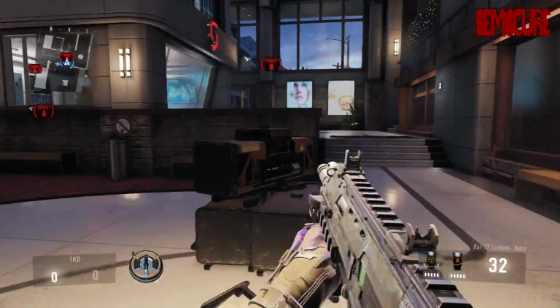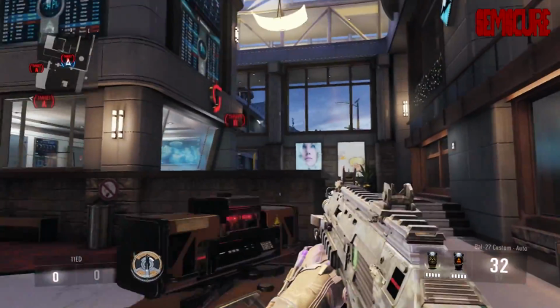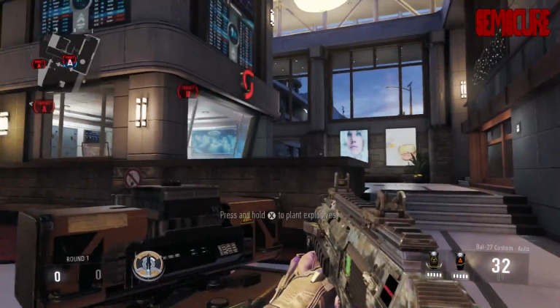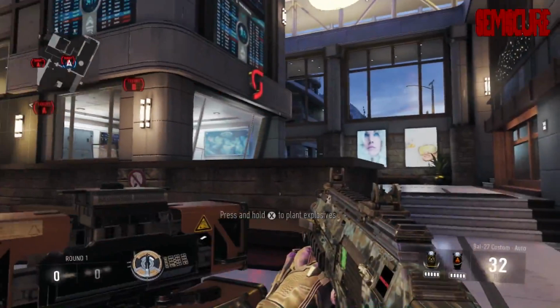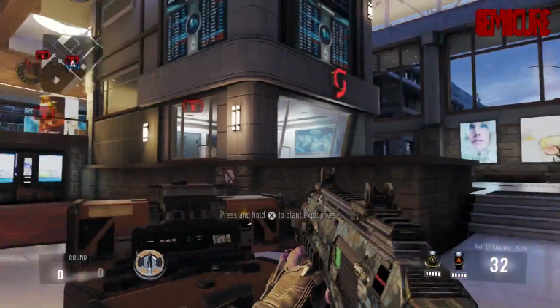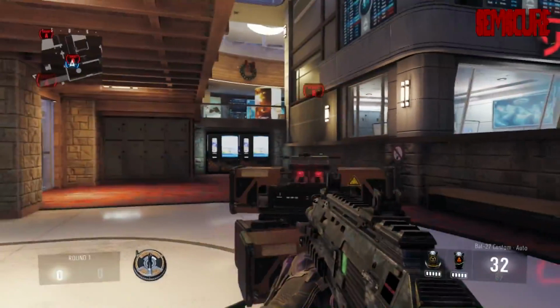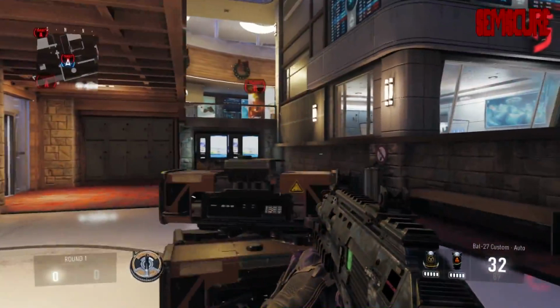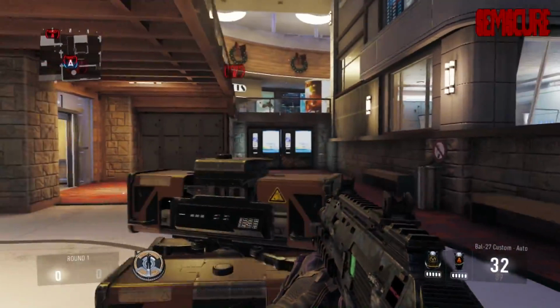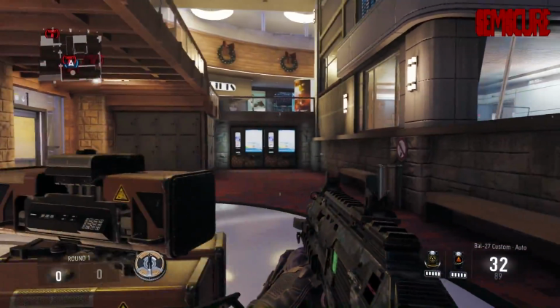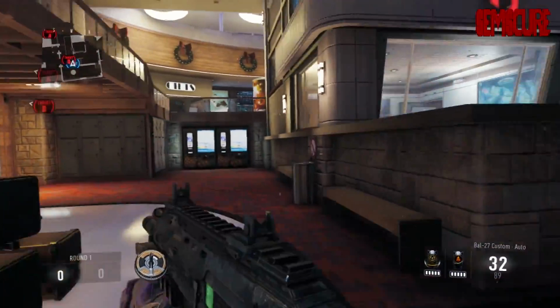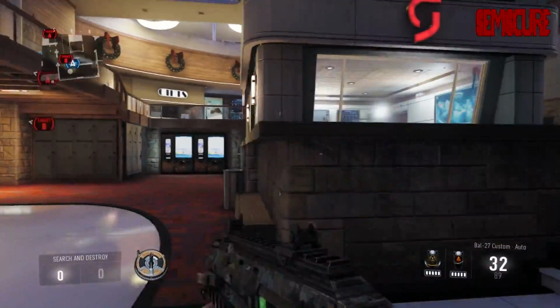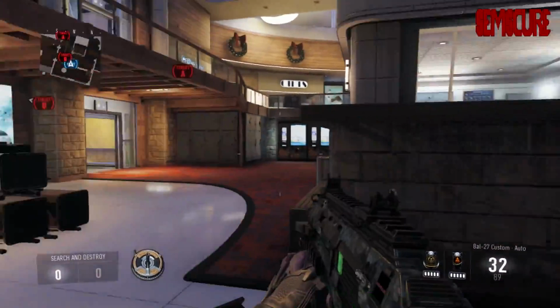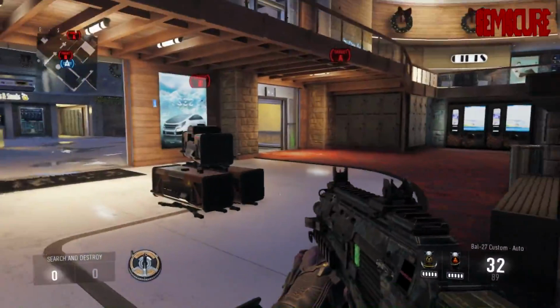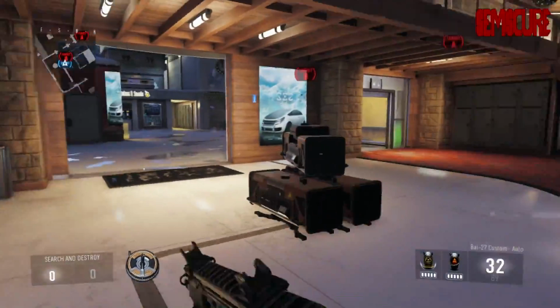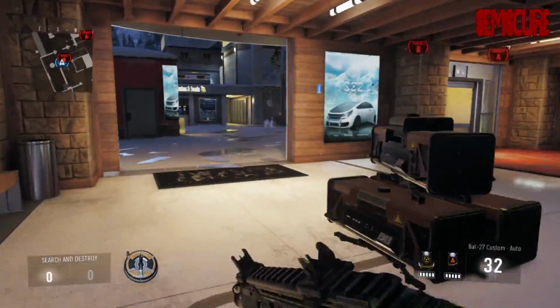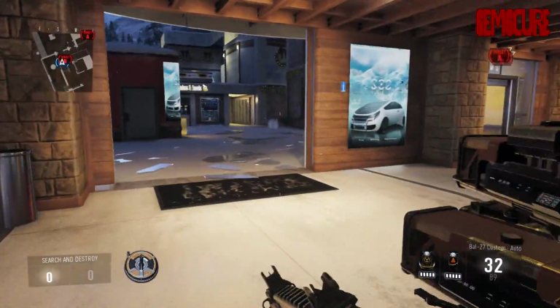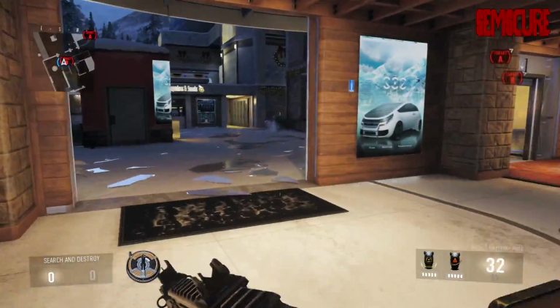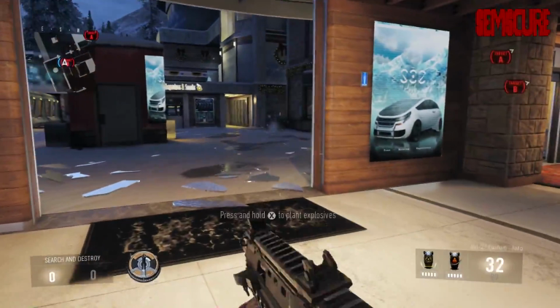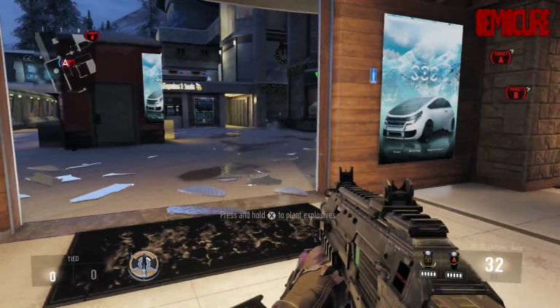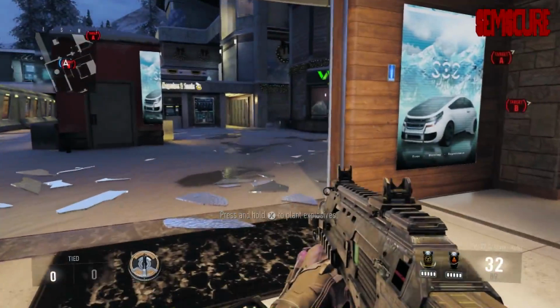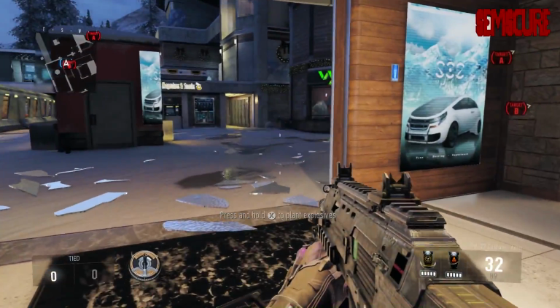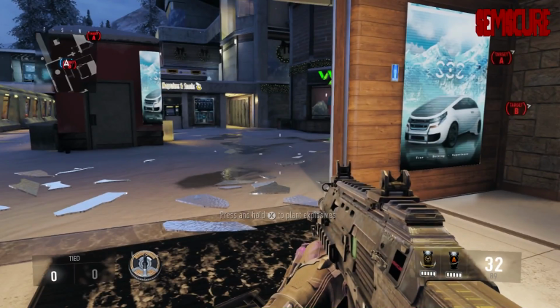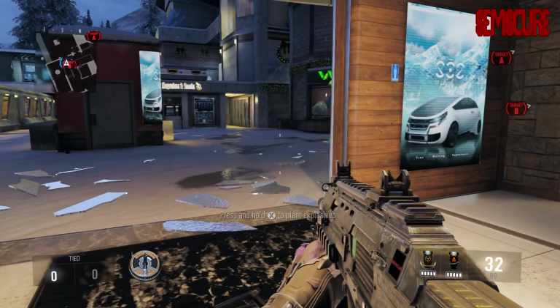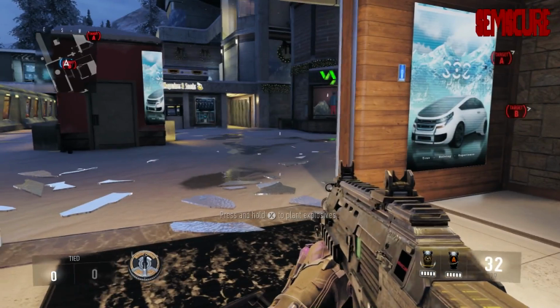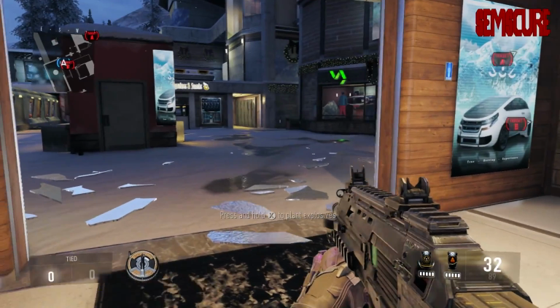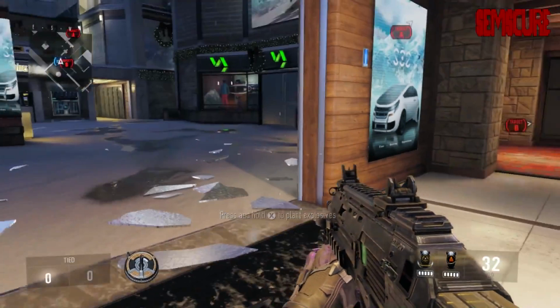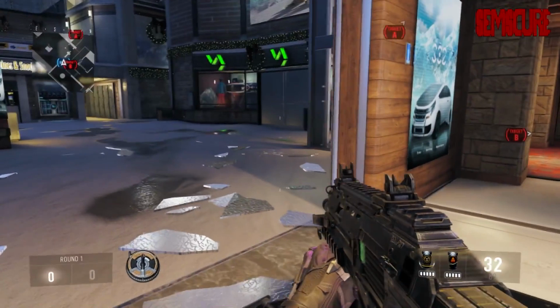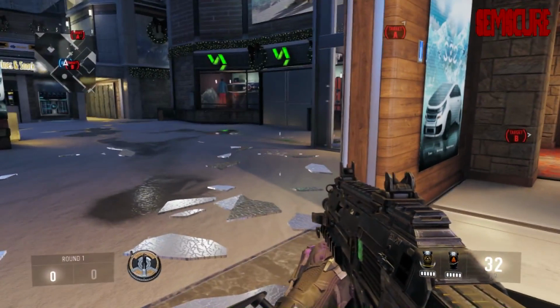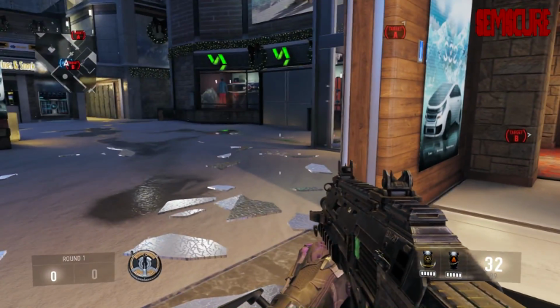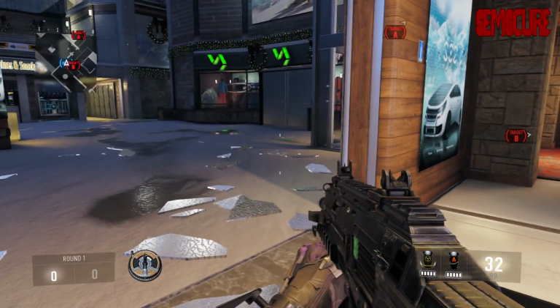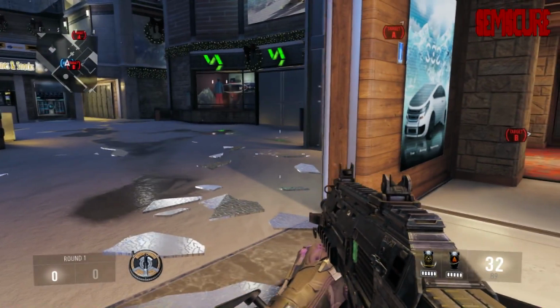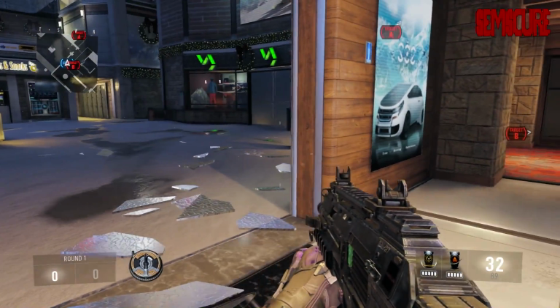There's a spot where you can lay down right here and sound whore B if you're on defense — same thing goes for Solar when you're in that small B building, what I like to call baby blue on Solar. It's extremely similar. I think B bomb is very good — if you can get B down, you pretty much win. A is going to be really hard to get down; it's really difficult to plant. But if you are able to do so, you pretty much win.